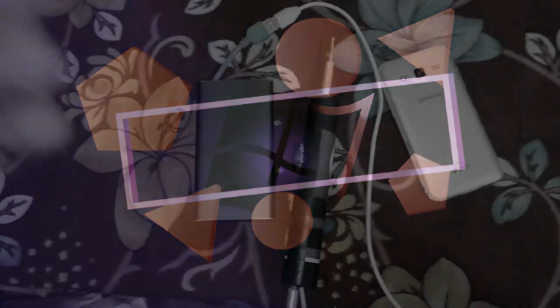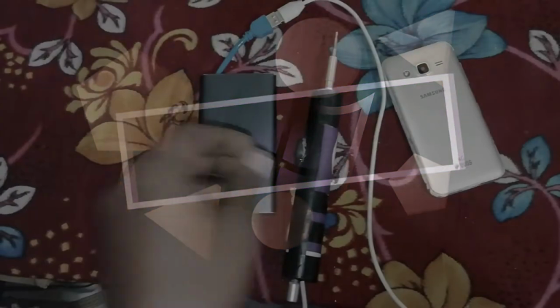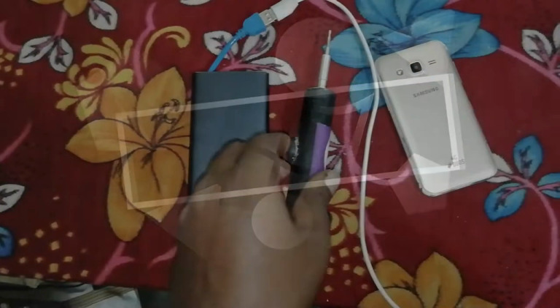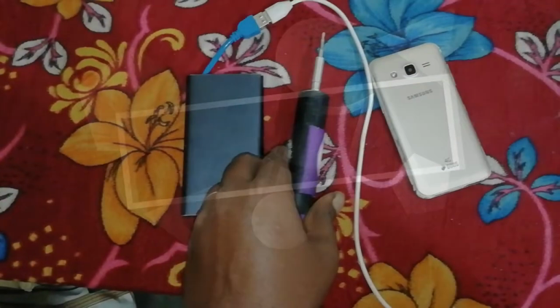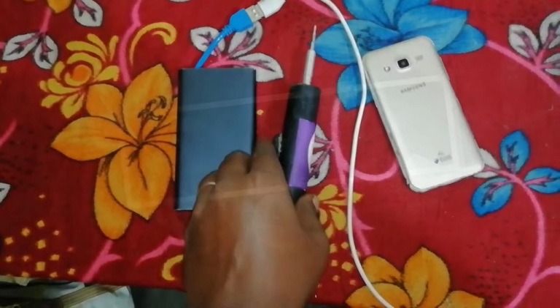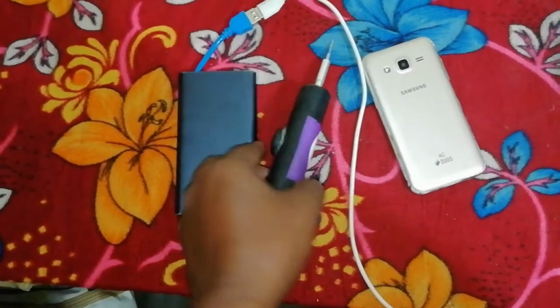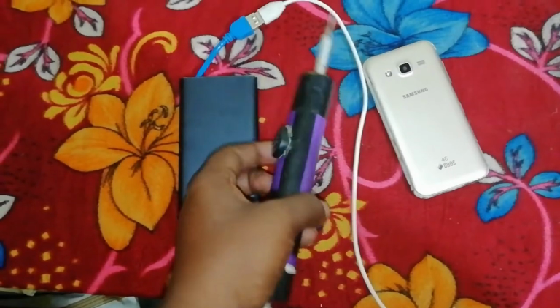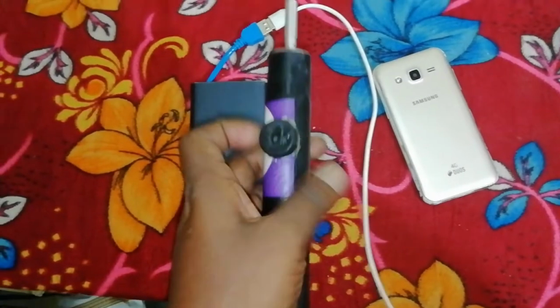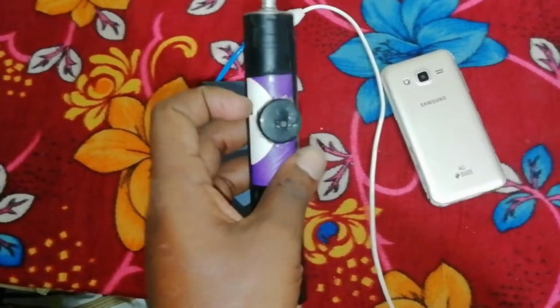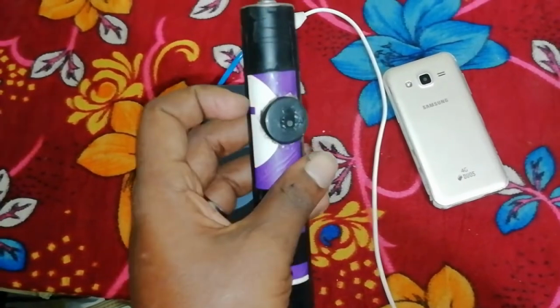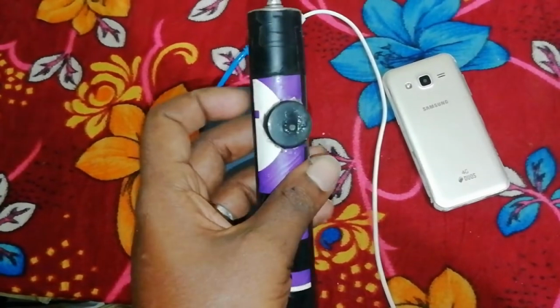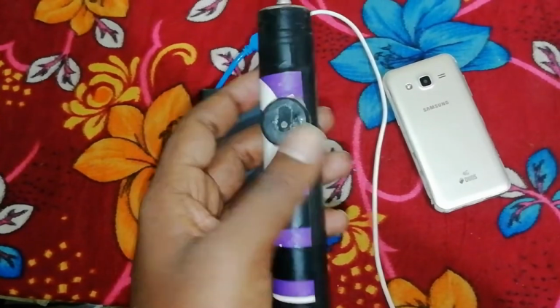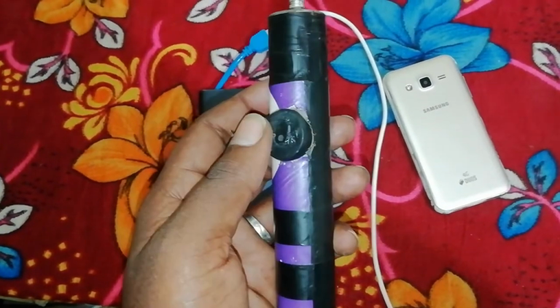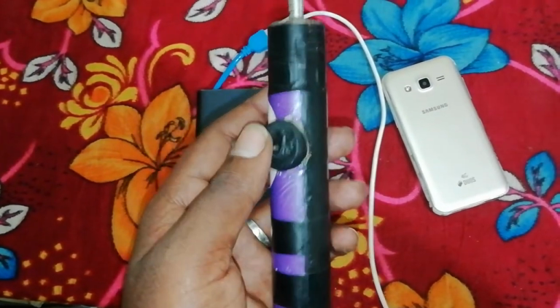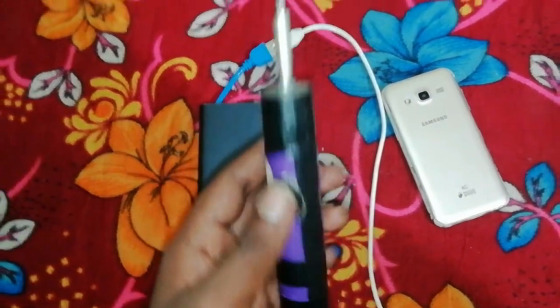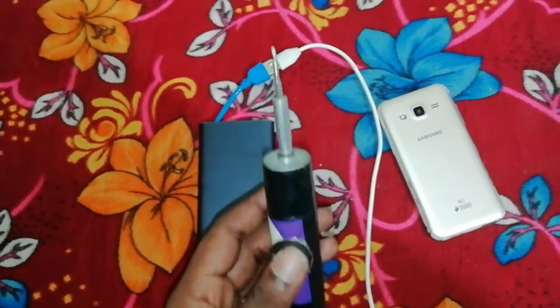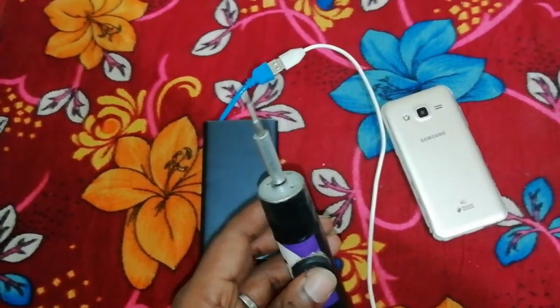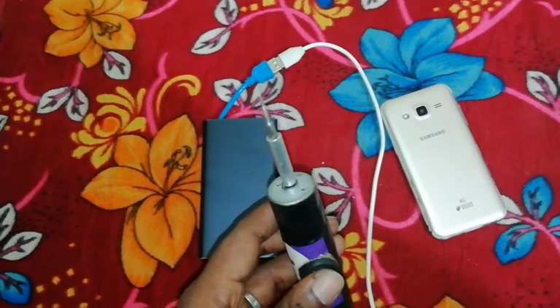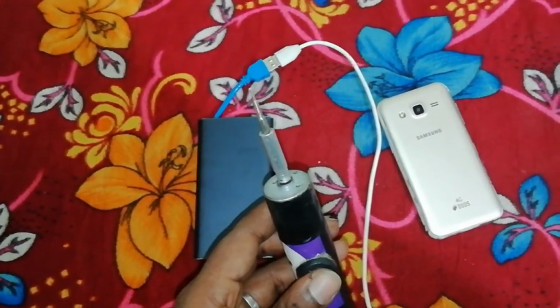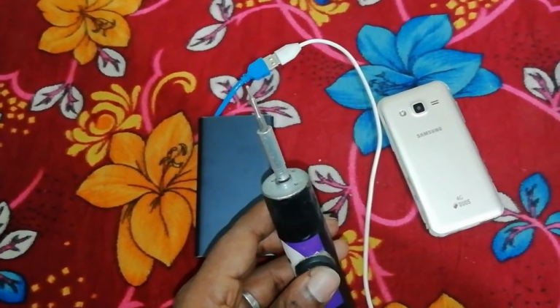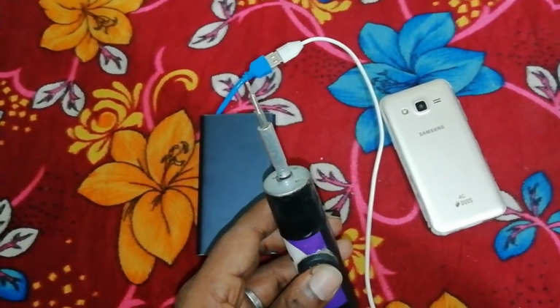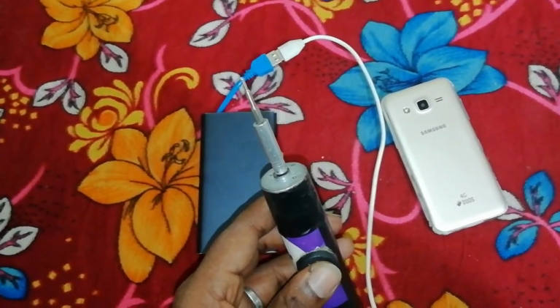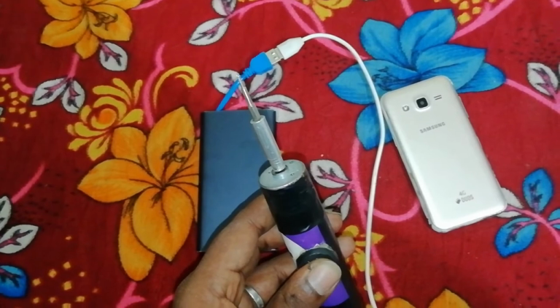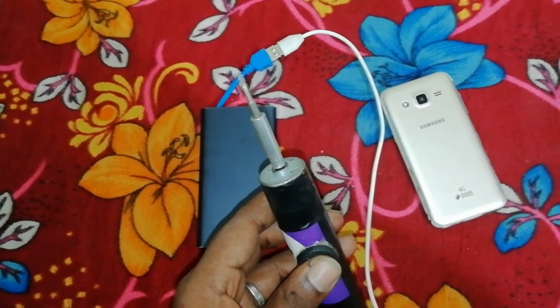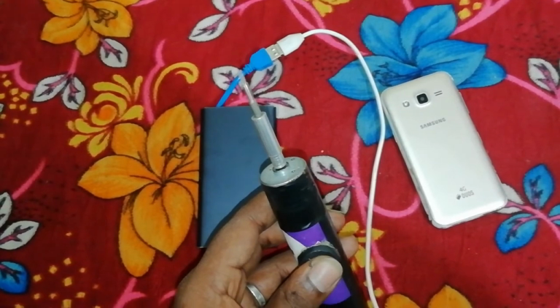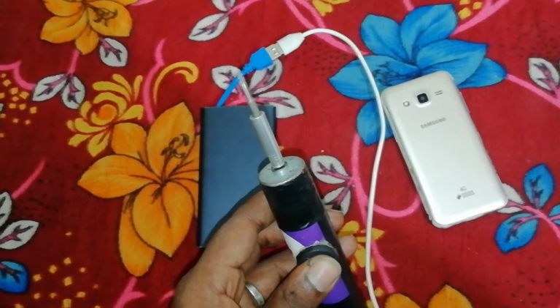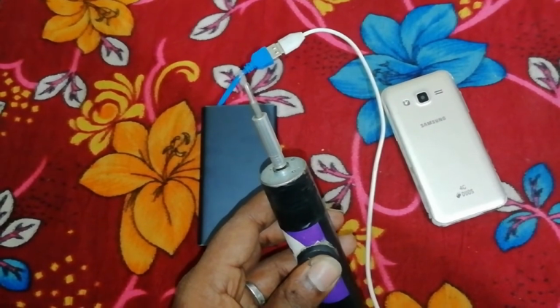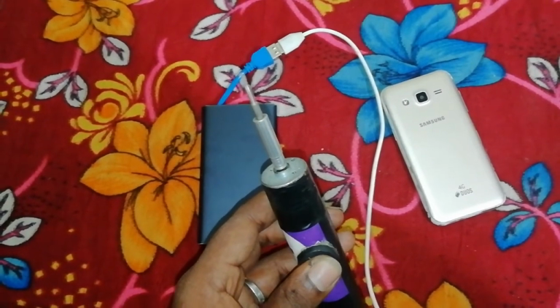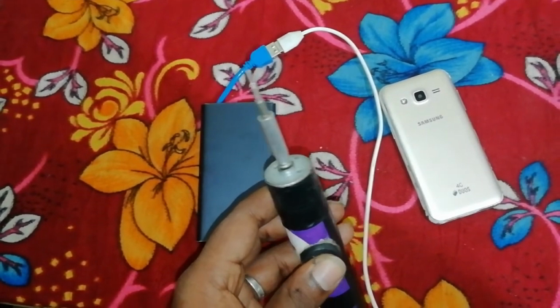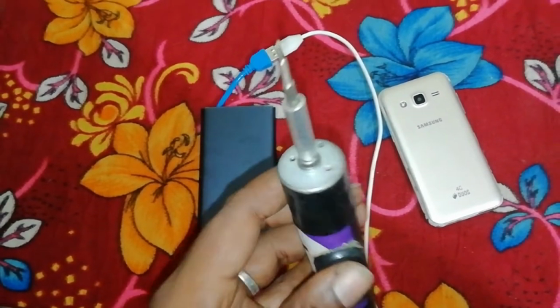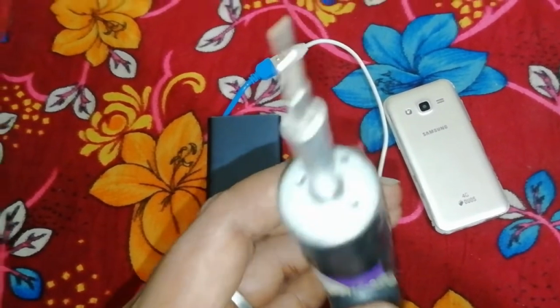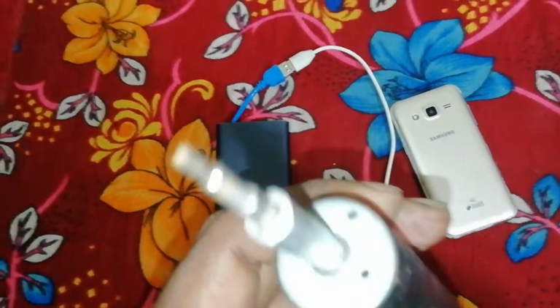Hi friends, this is Veerendra. Welcome to my channel. Here was my name. The electronic screwdriver is ready to use the screwdriver automatically.